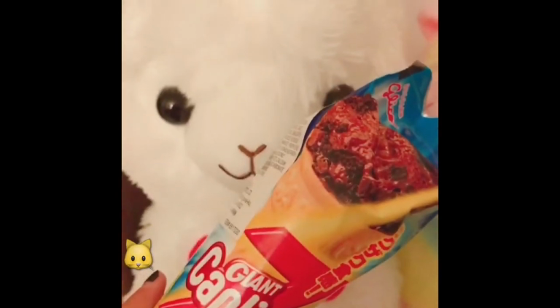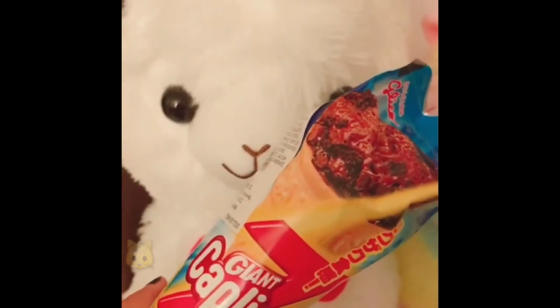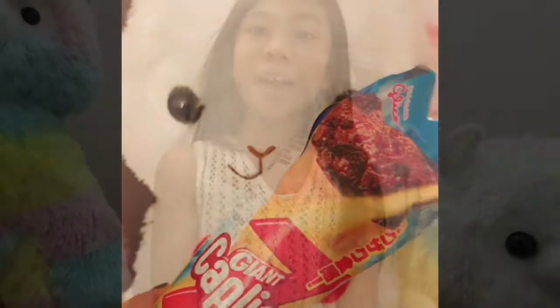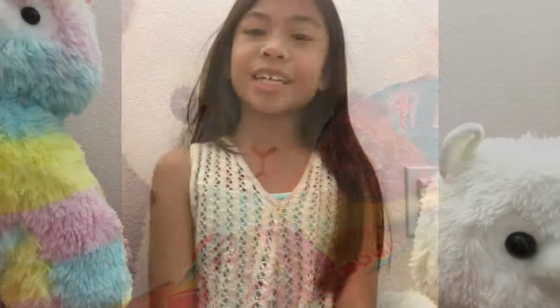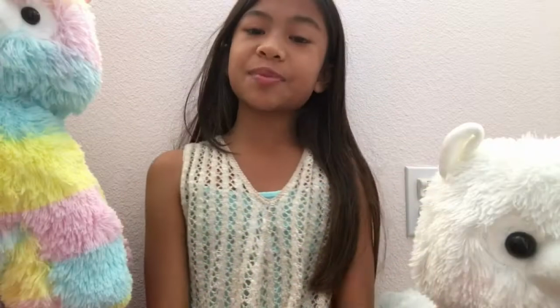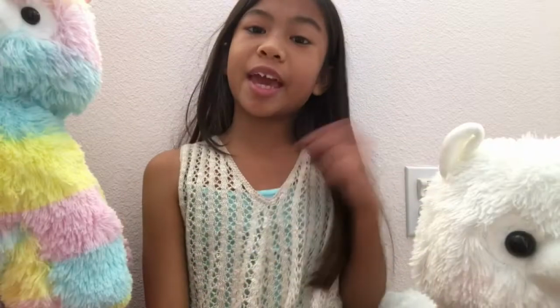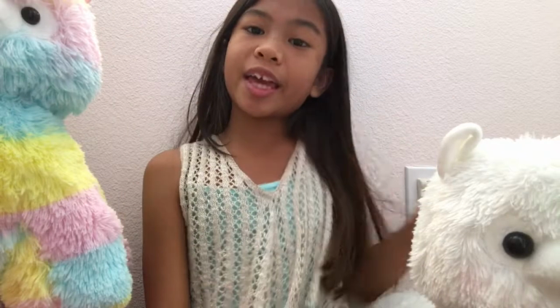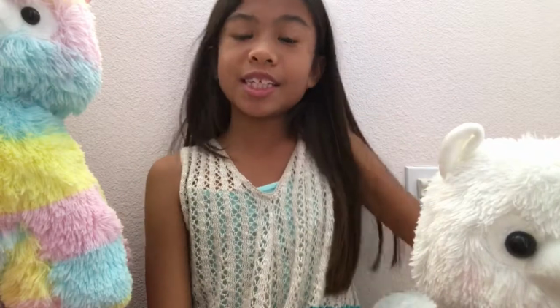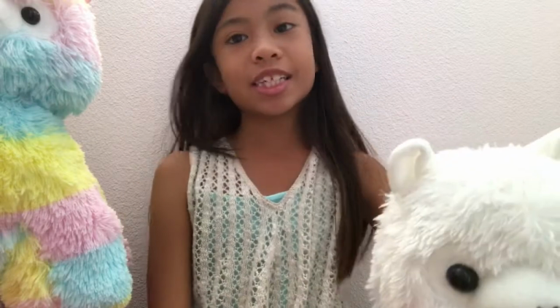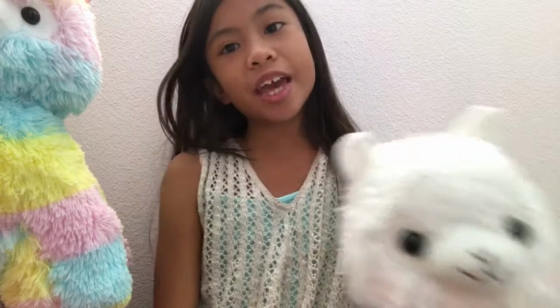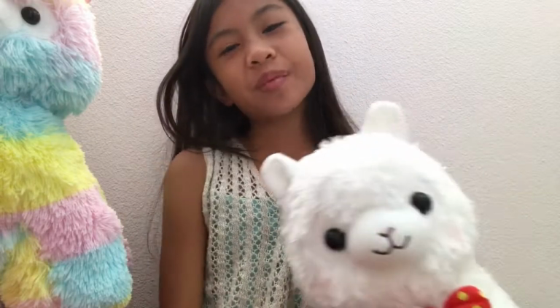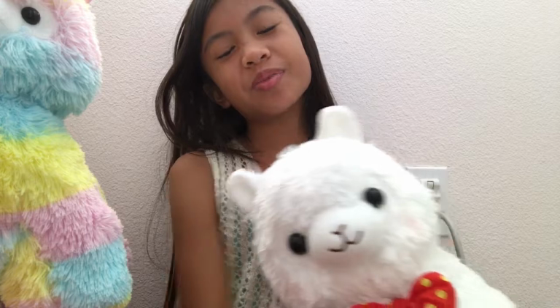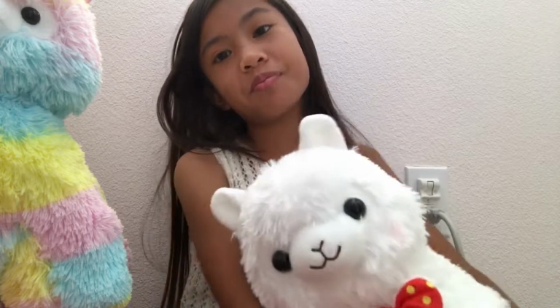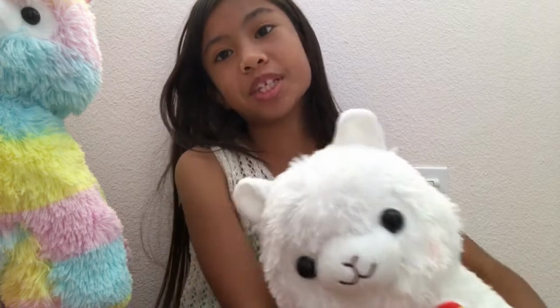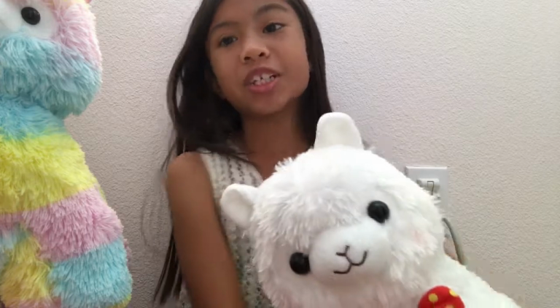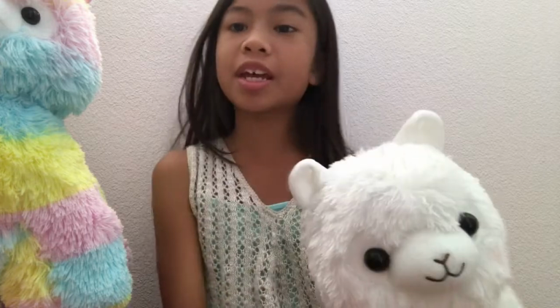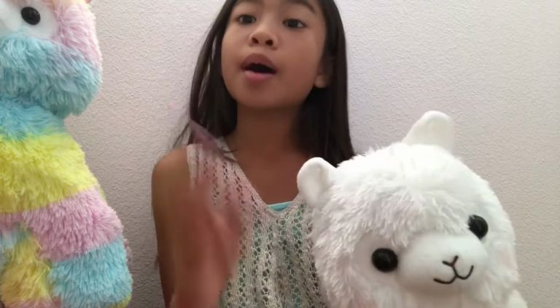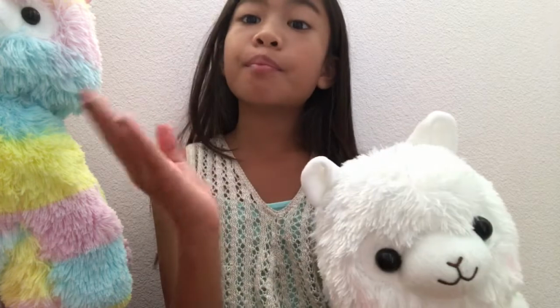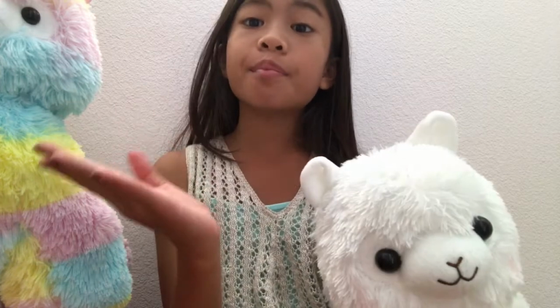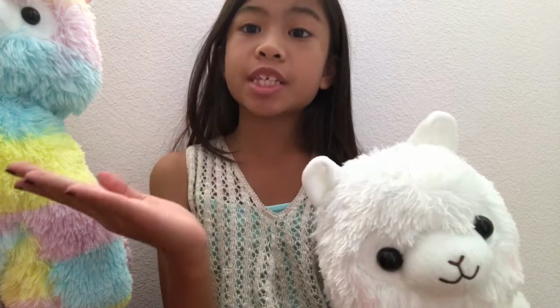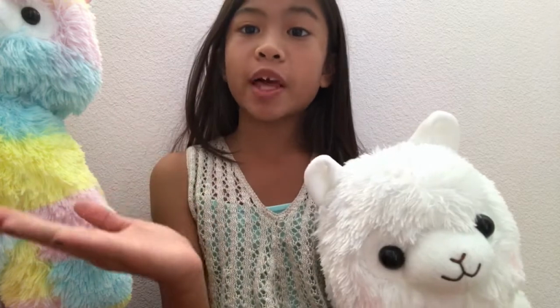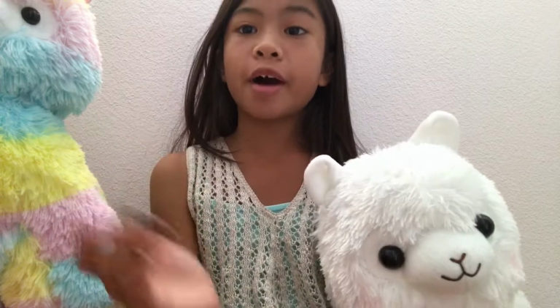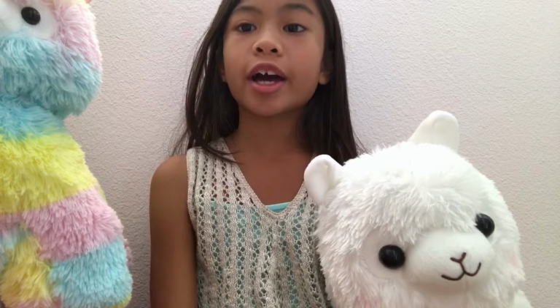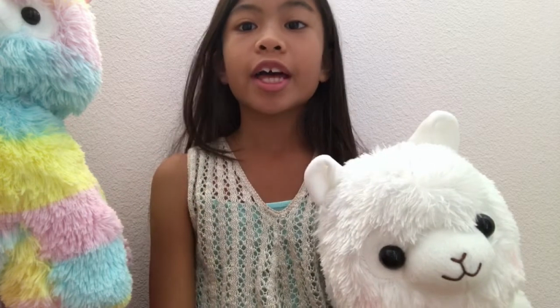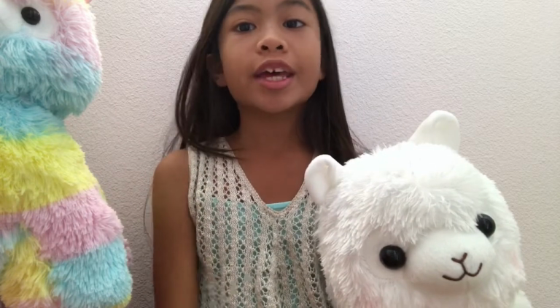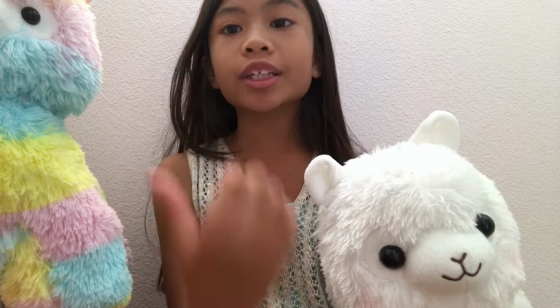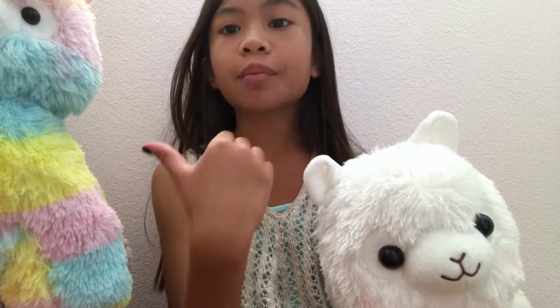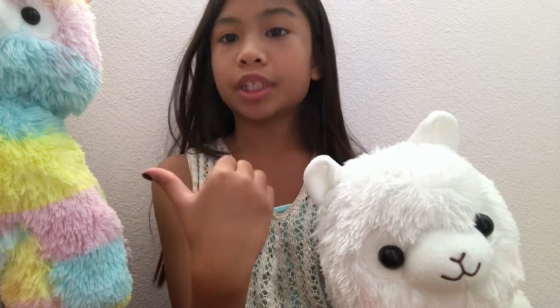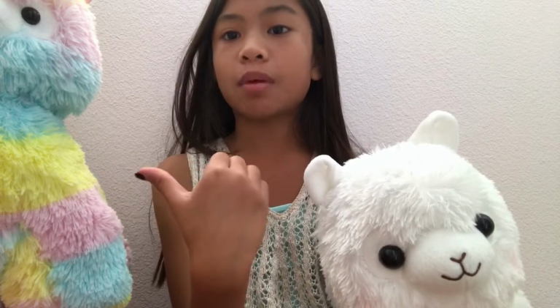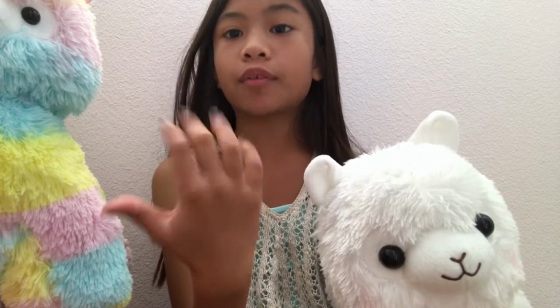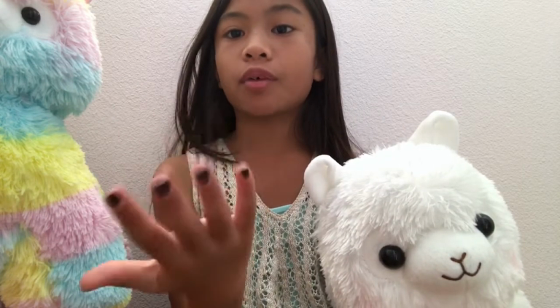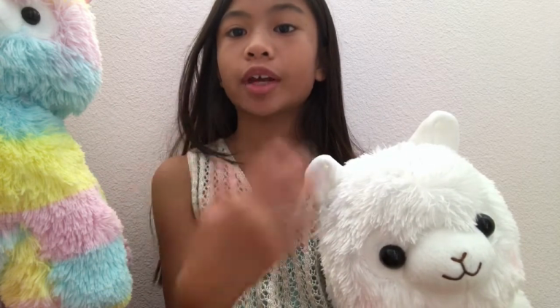Hi guys, it's me Kayla and today I'm with Mr. and Mrs. Alpaca. Now this is all Mrs. Alpaca if you're wondering.